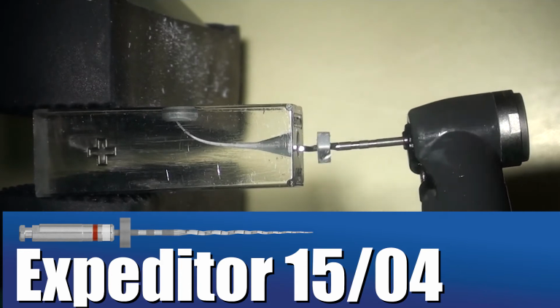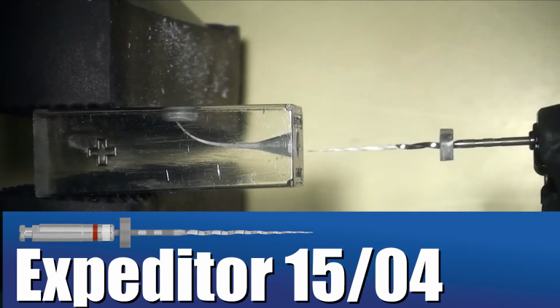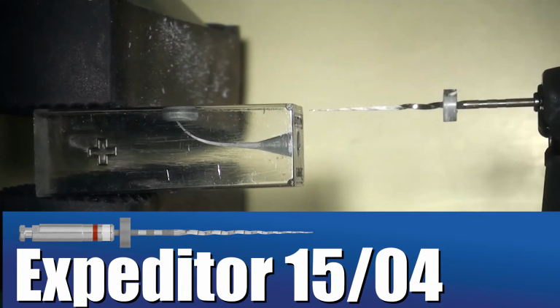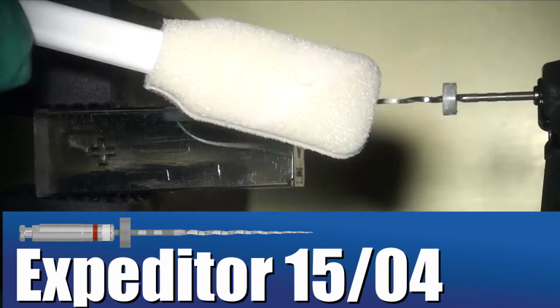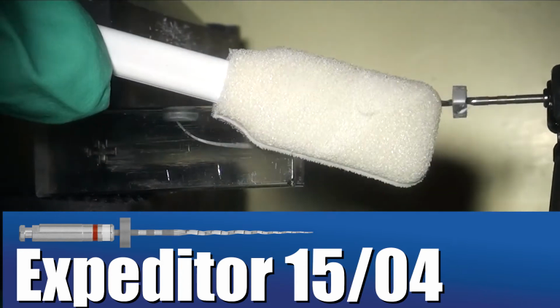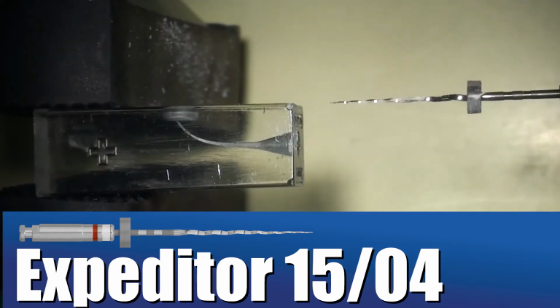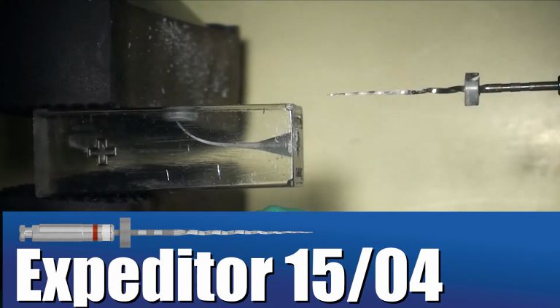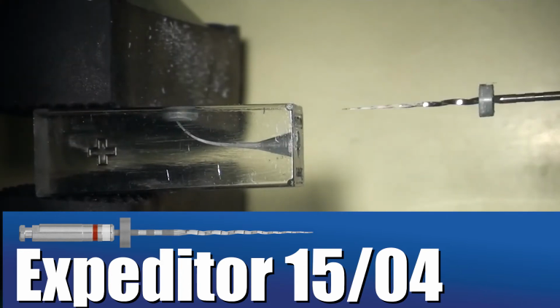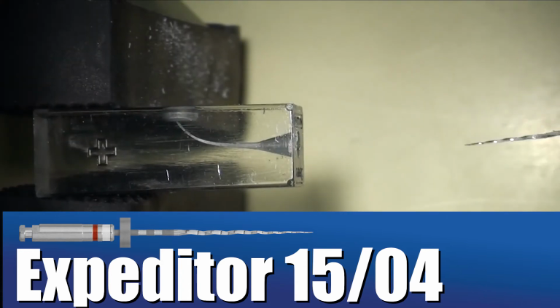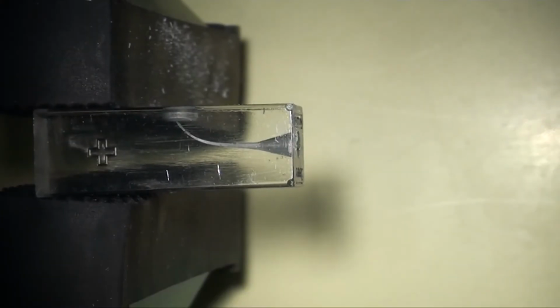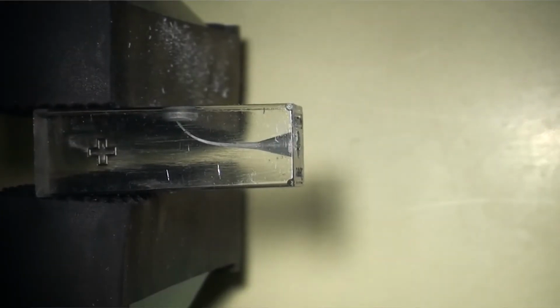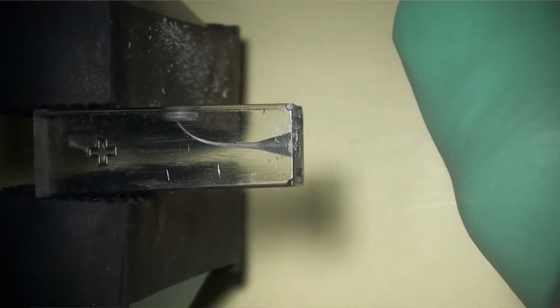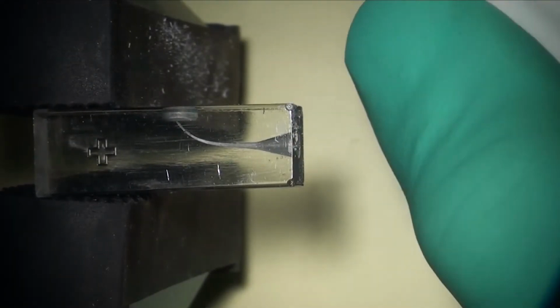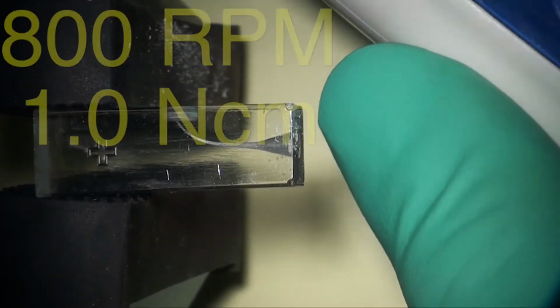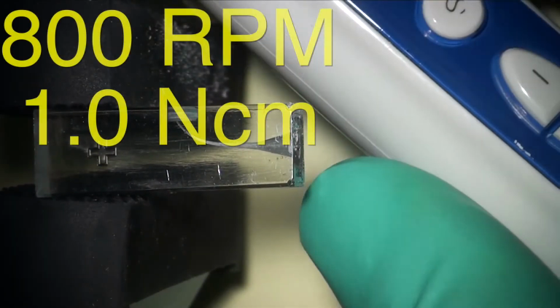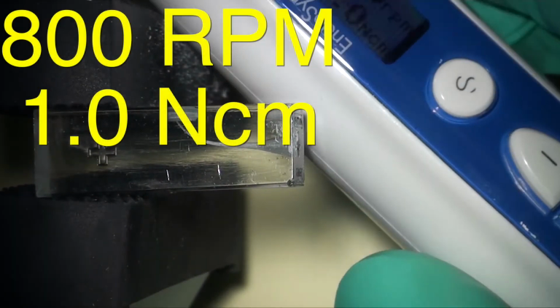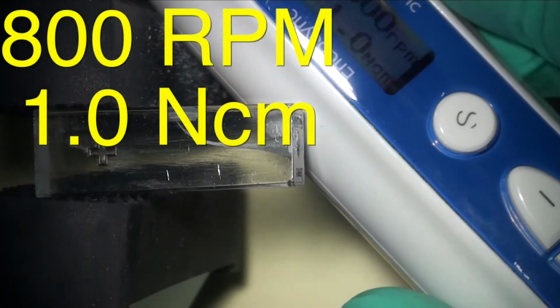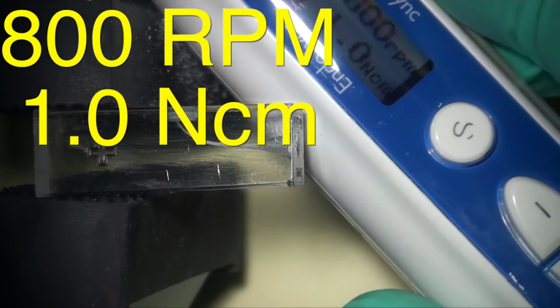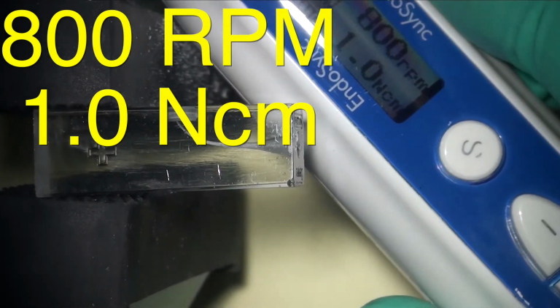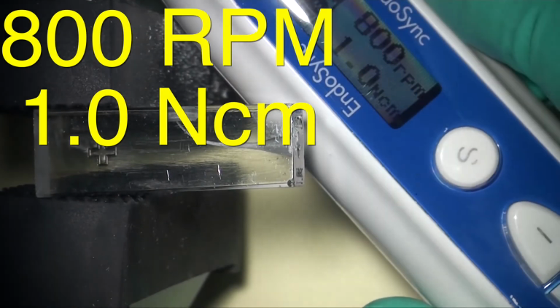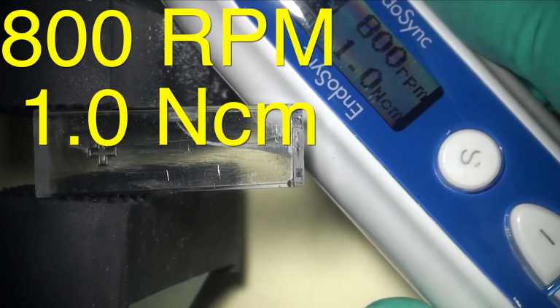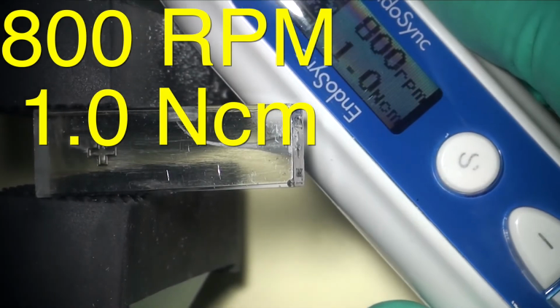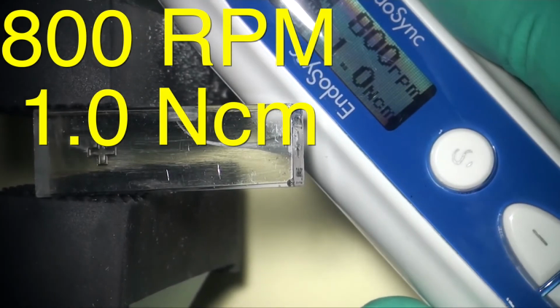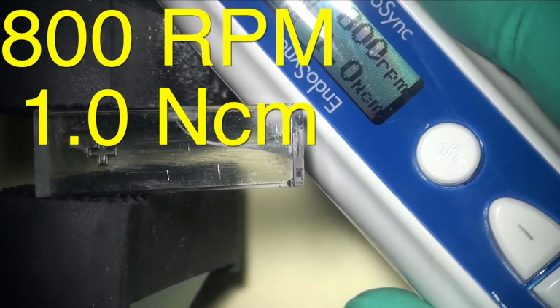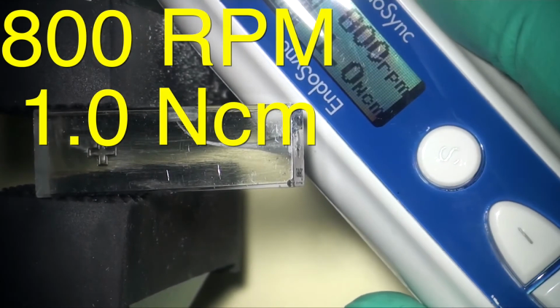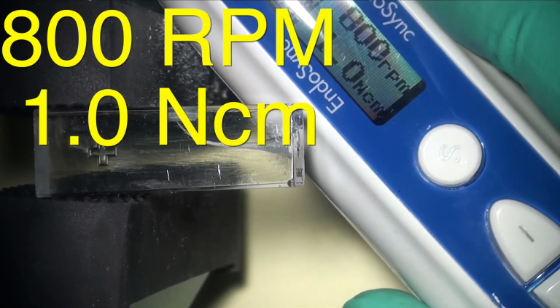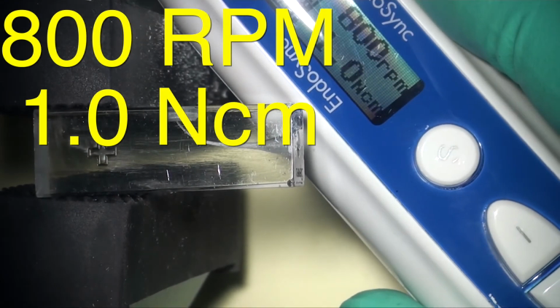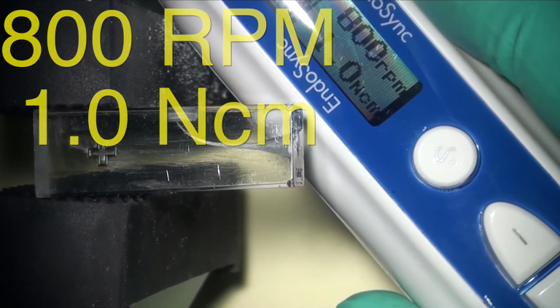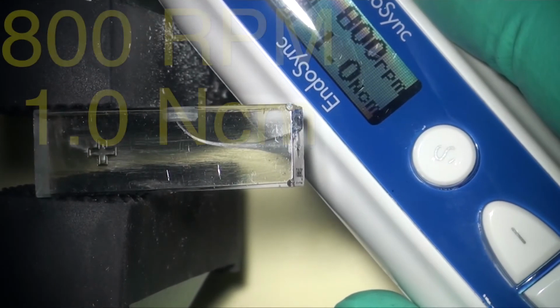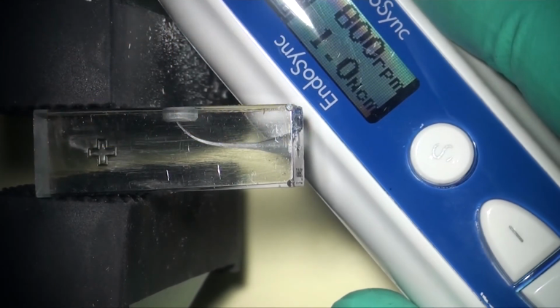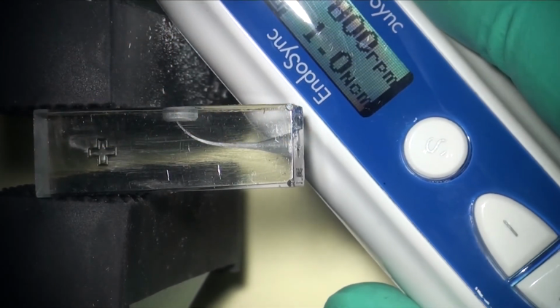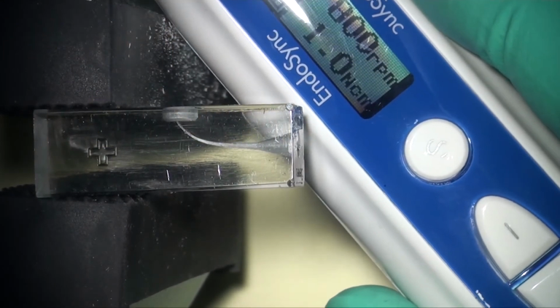It is important to use the Shaper at 800 to 1000 RPMs. The higher speed is needed because of the general adaptive core.